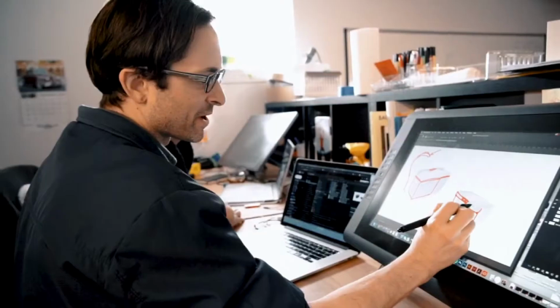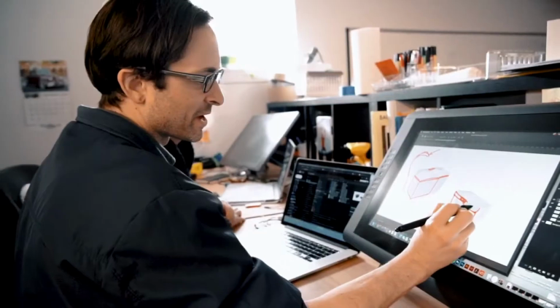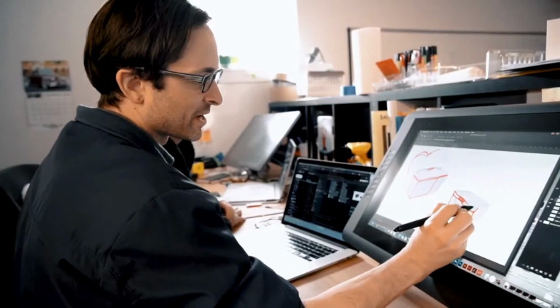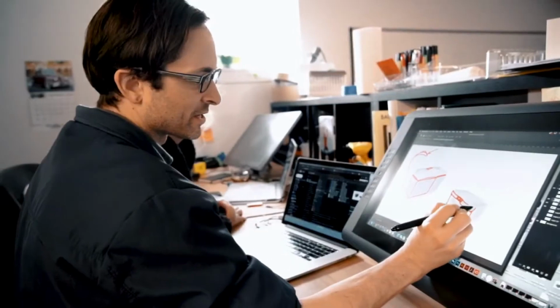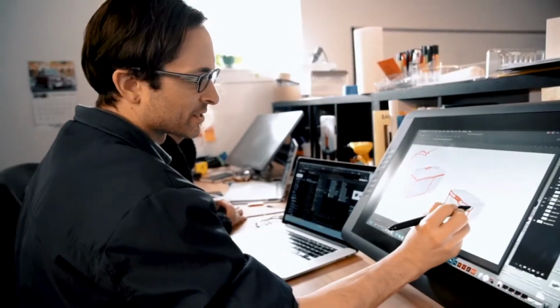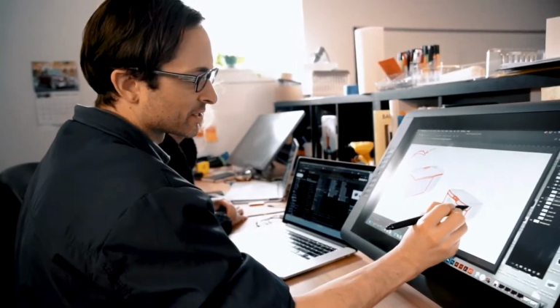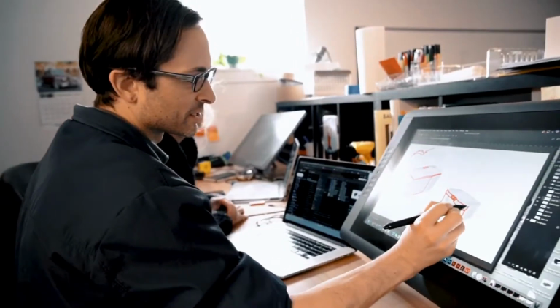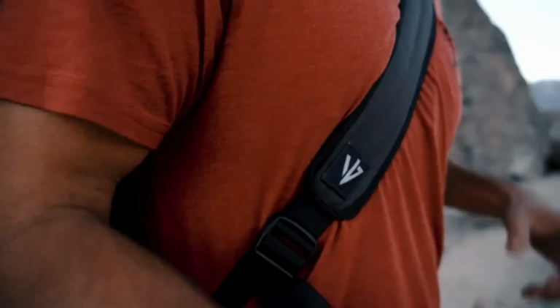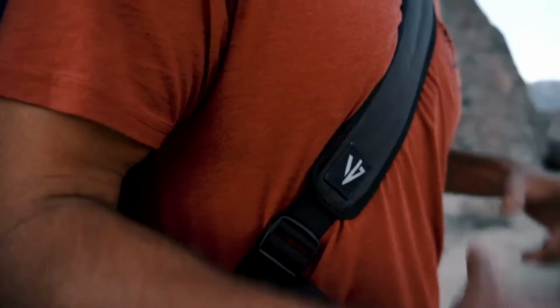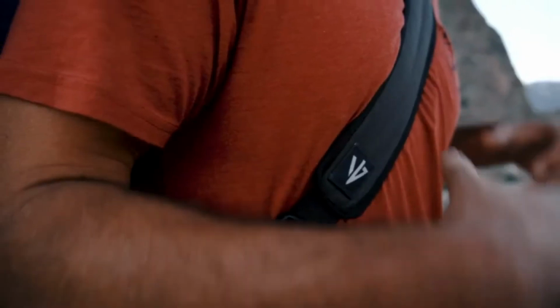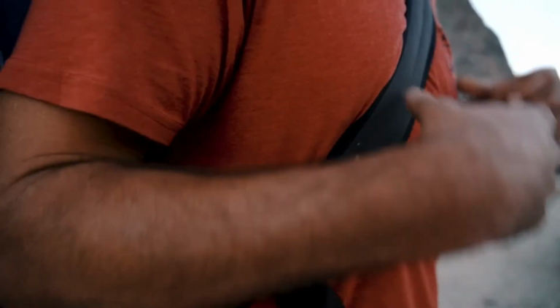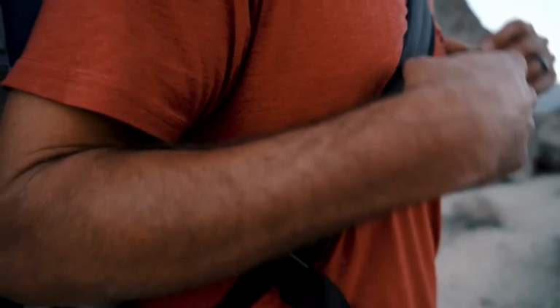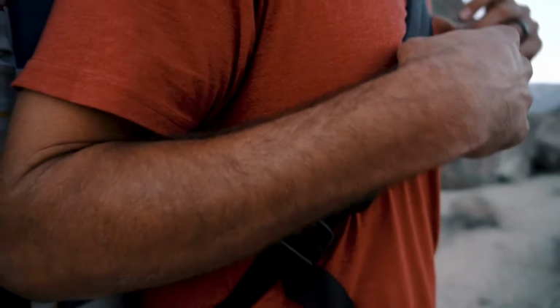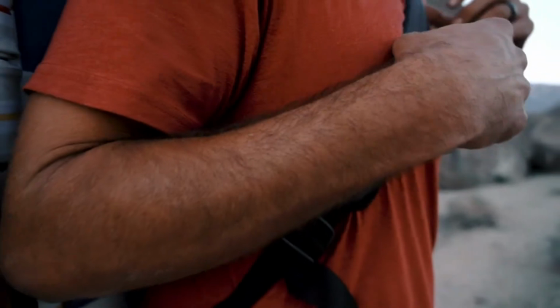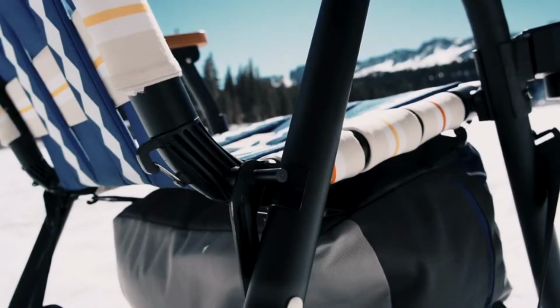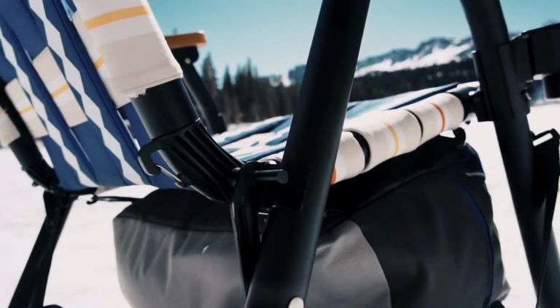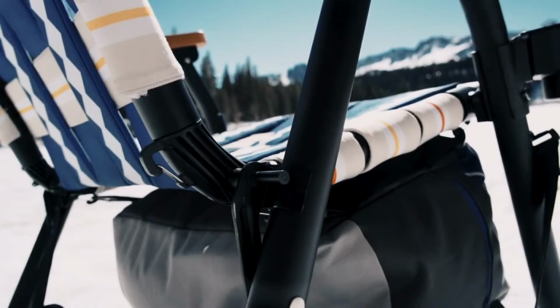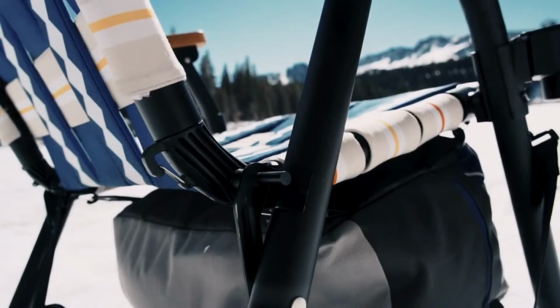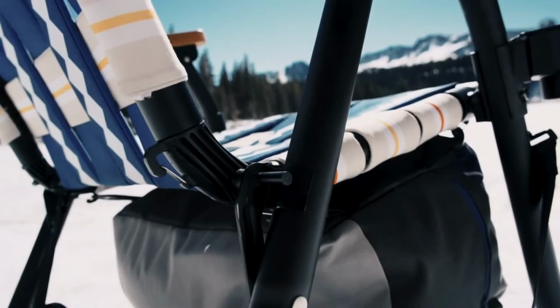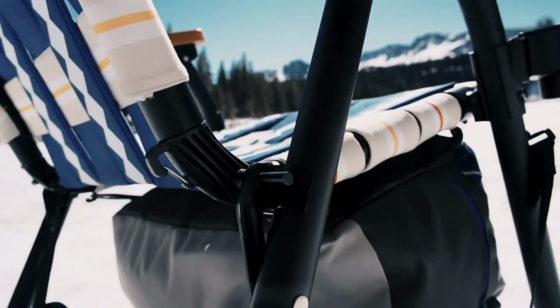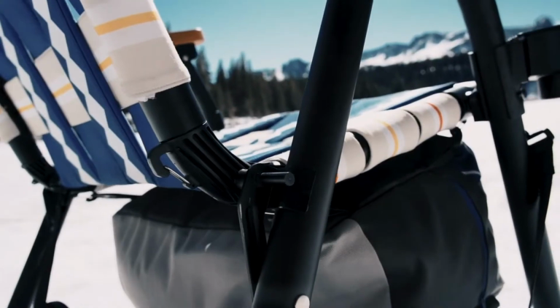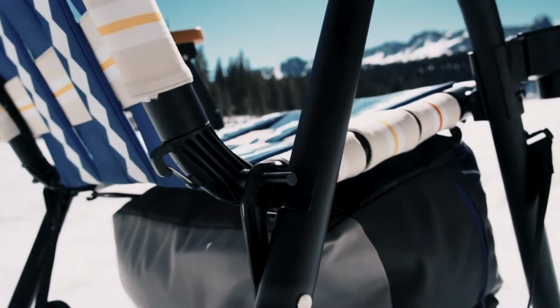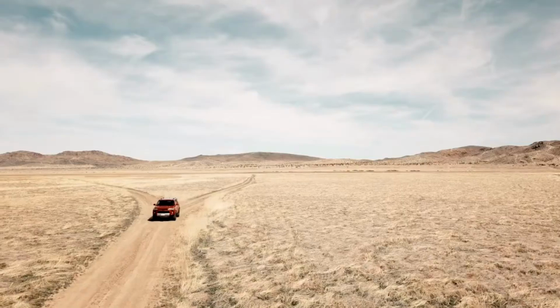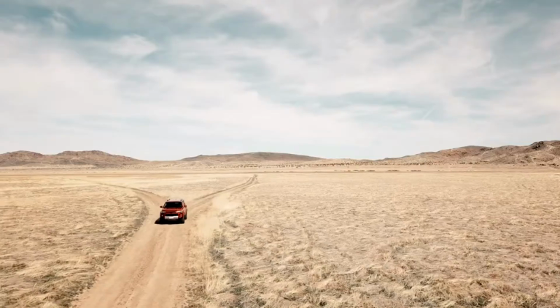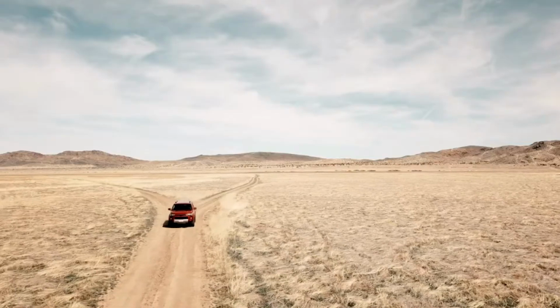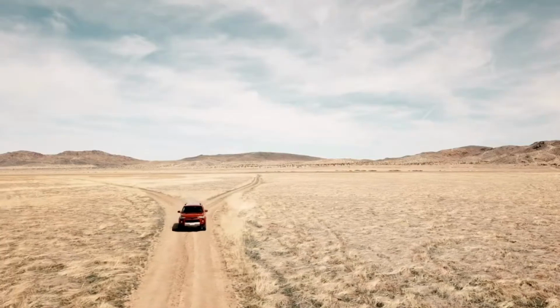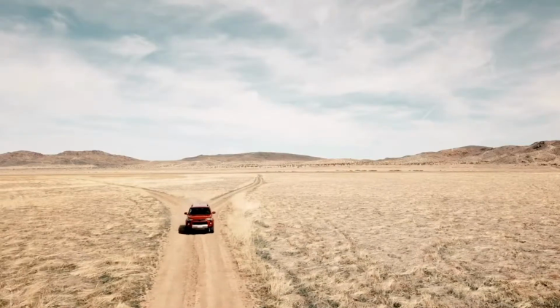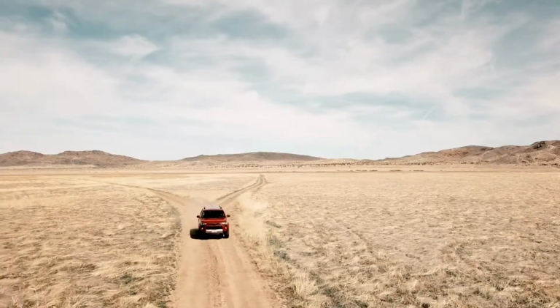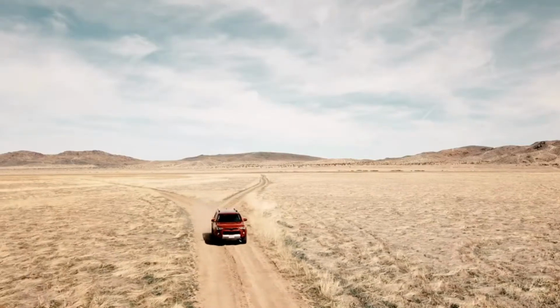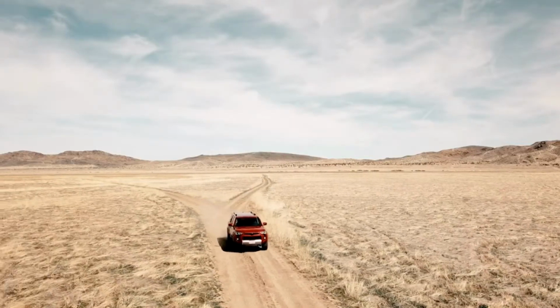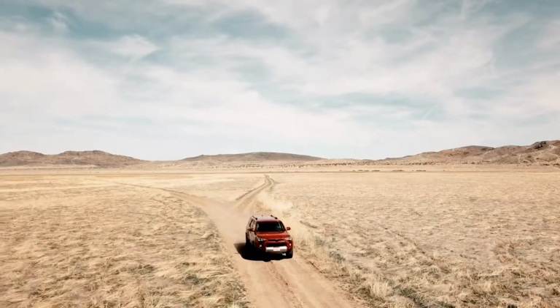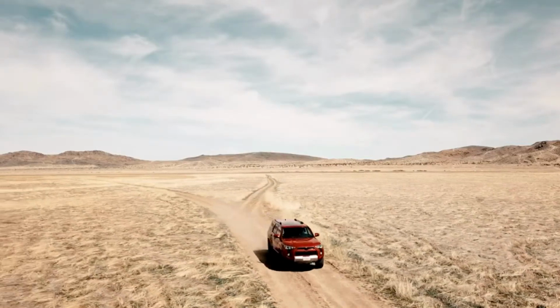Innovative design, unparalleled comfort, and limitless durability — the Voyager is ready for your next adventure.